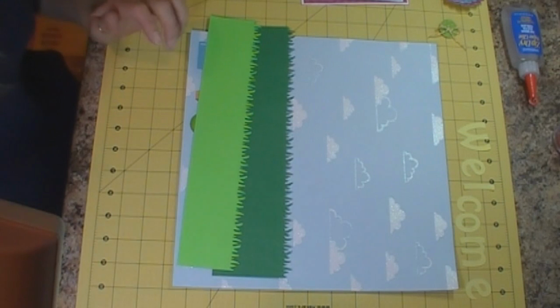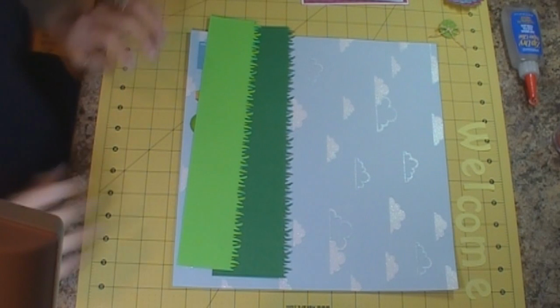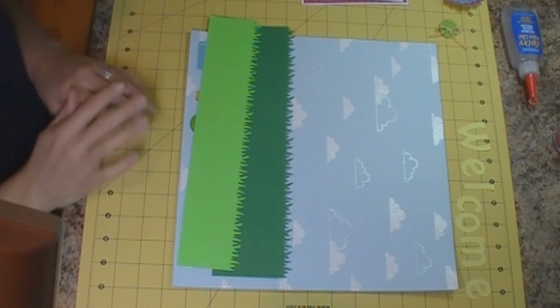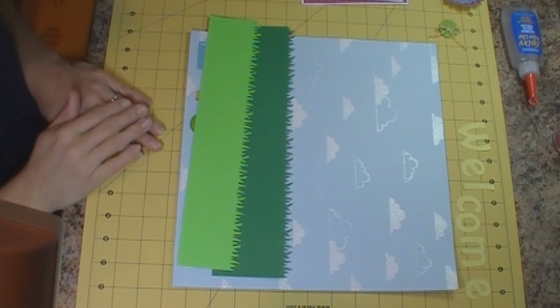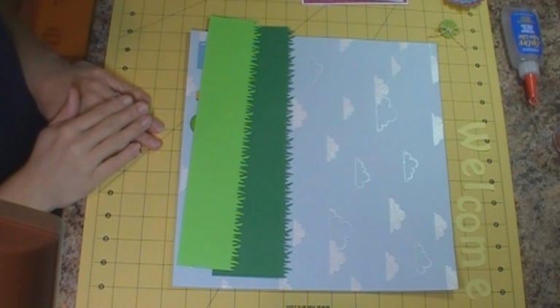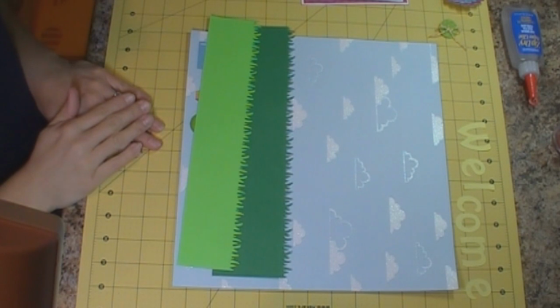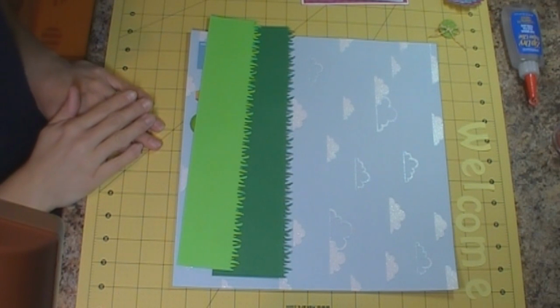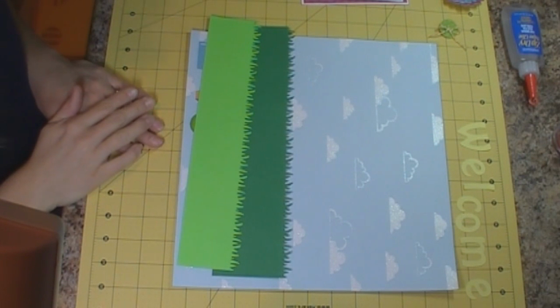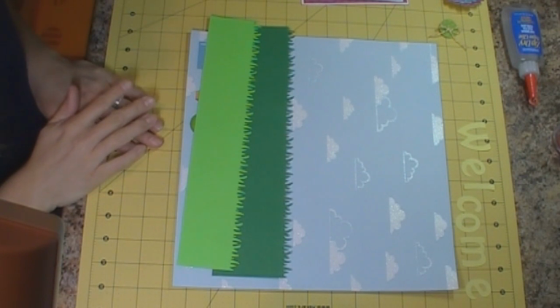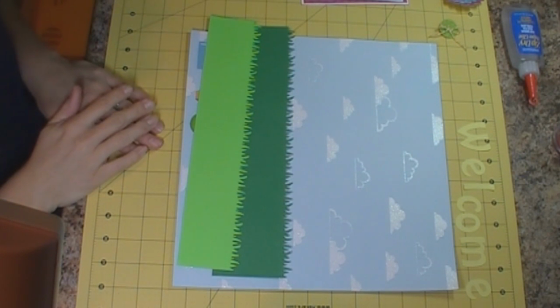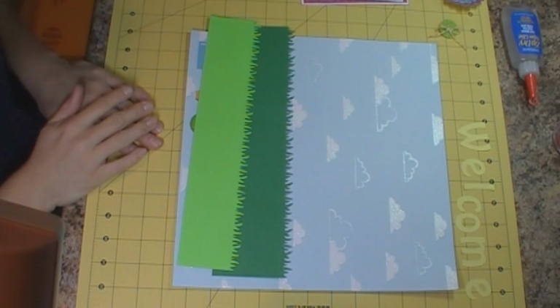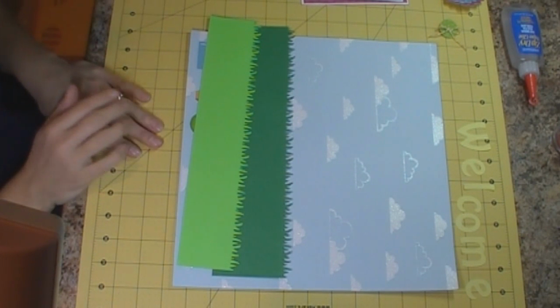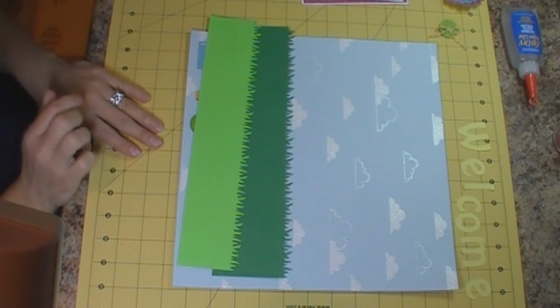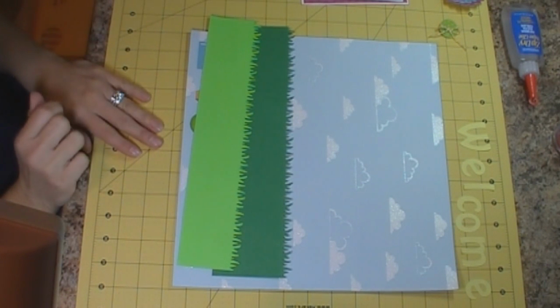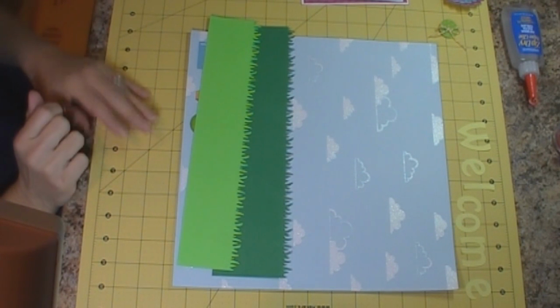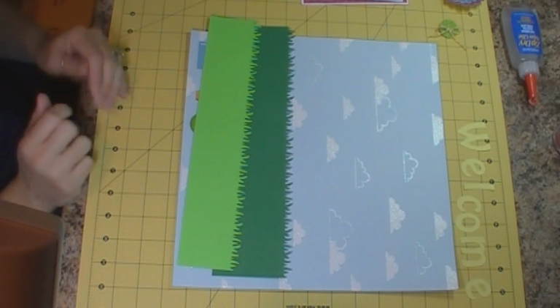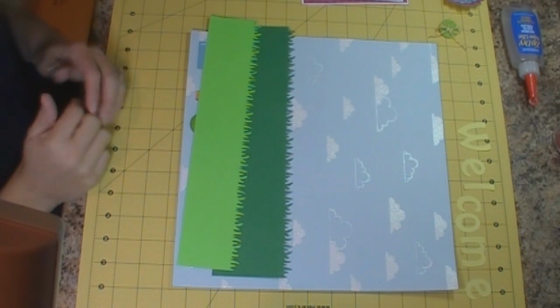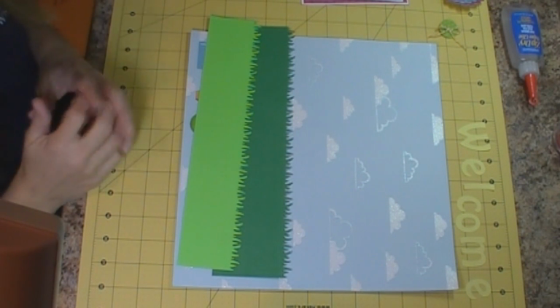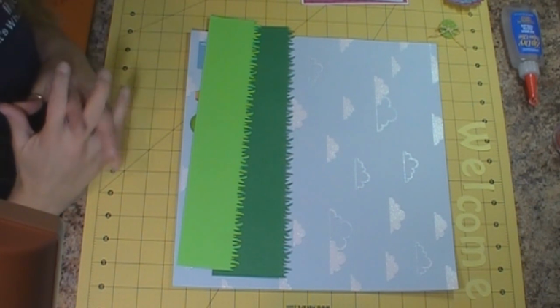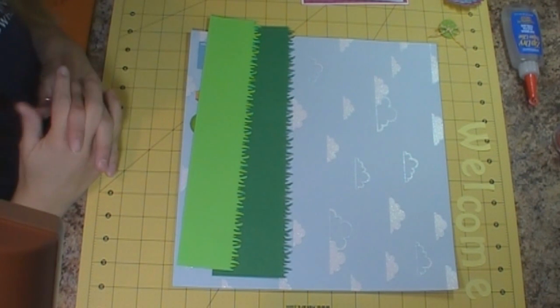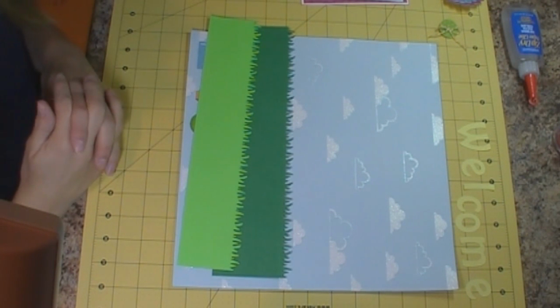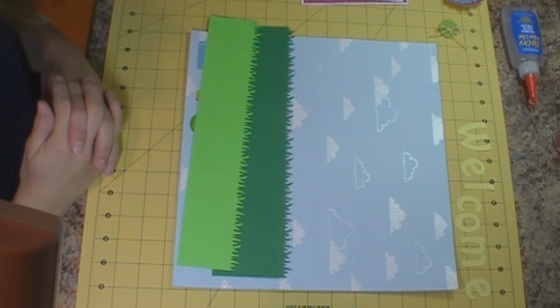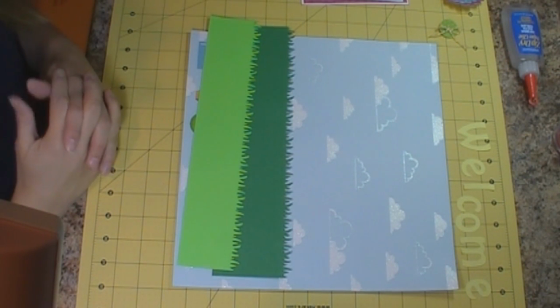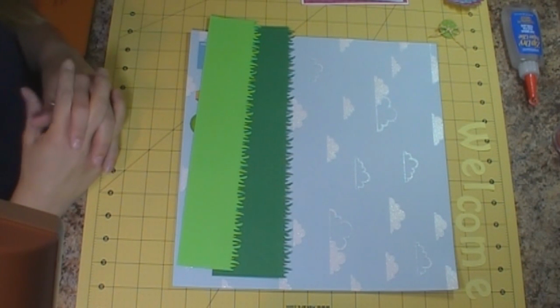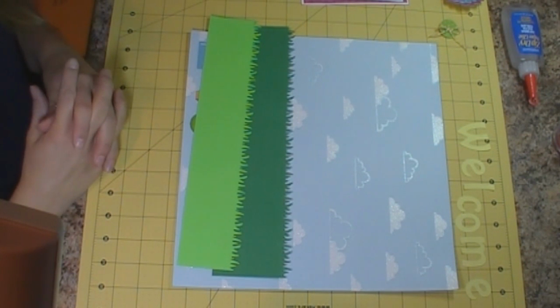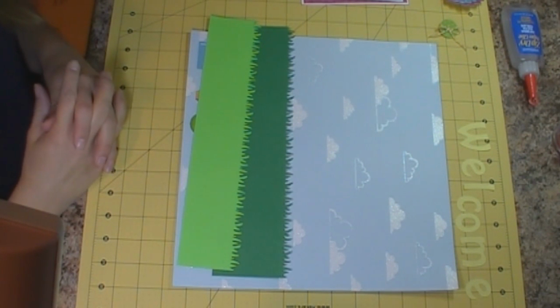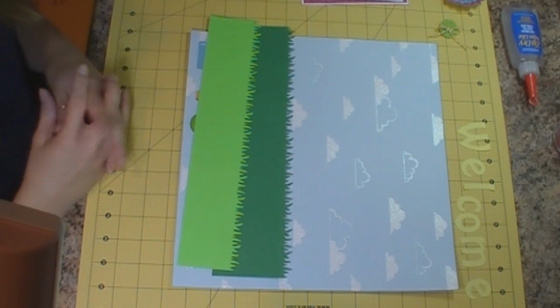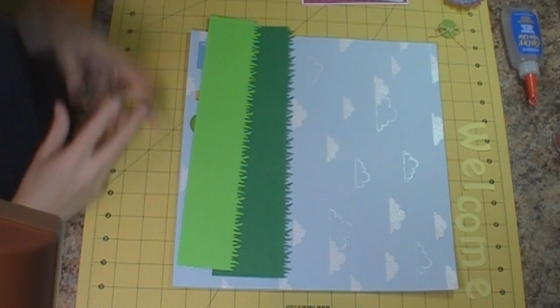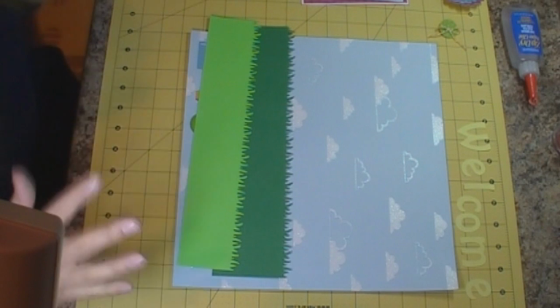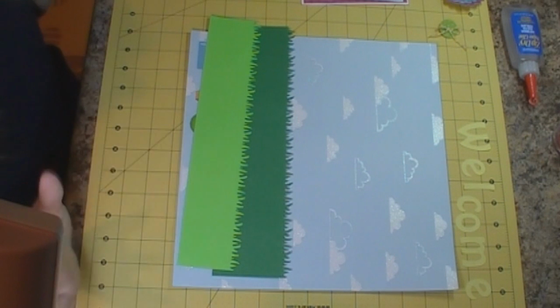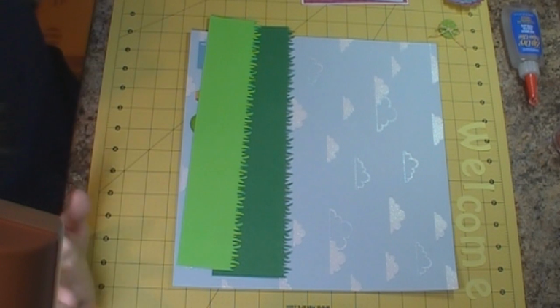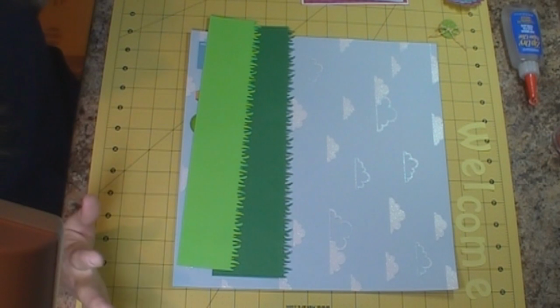Good morning, everybody. It's Jennifer with Creative Cricut Designs at BlockSpot.com, and today I'm just doing a Just Because layout.